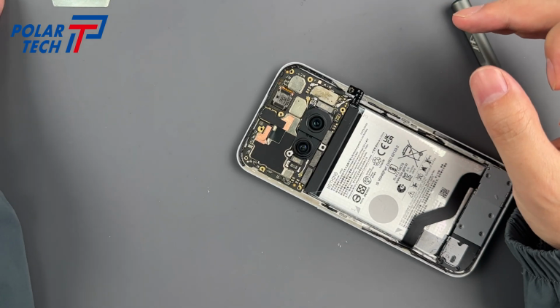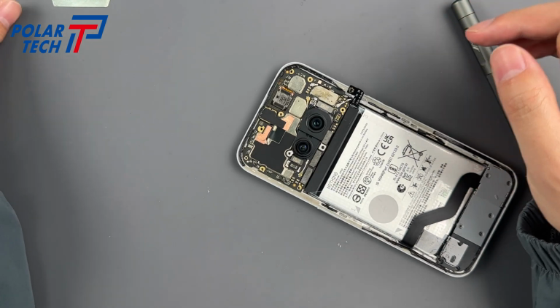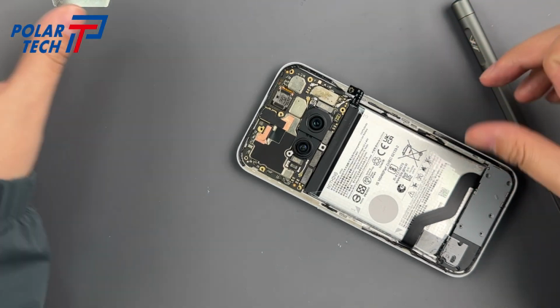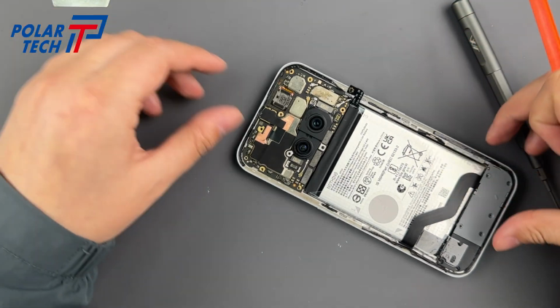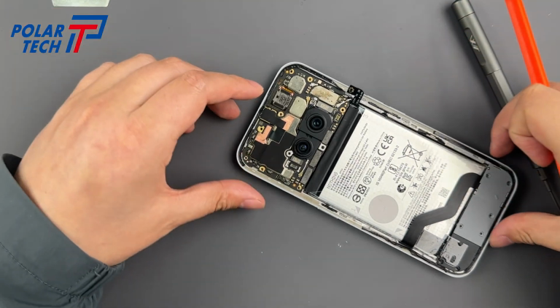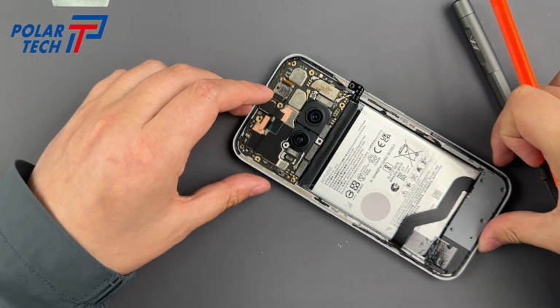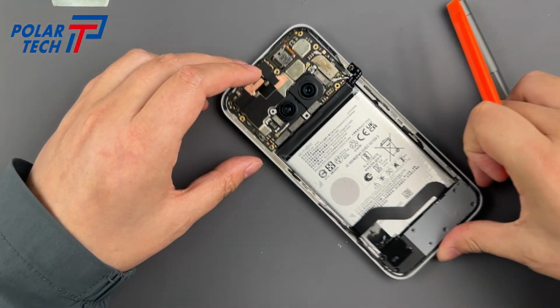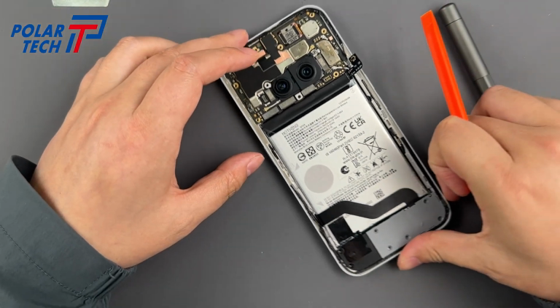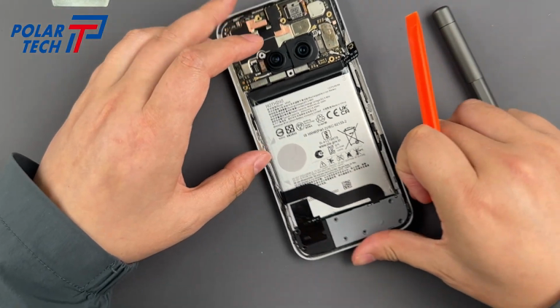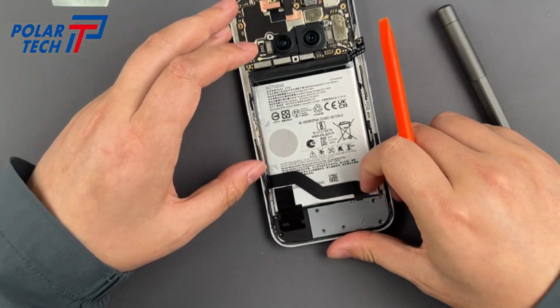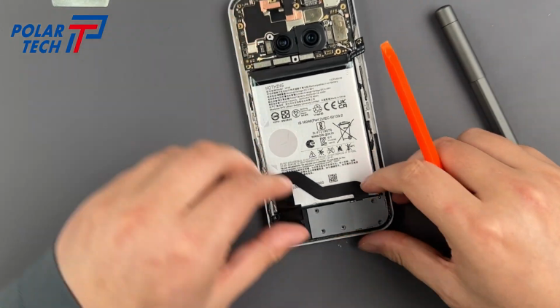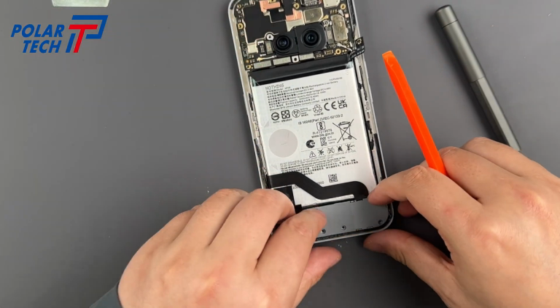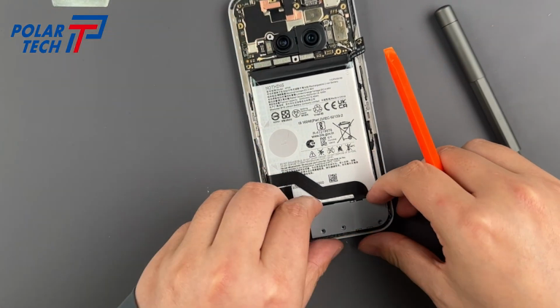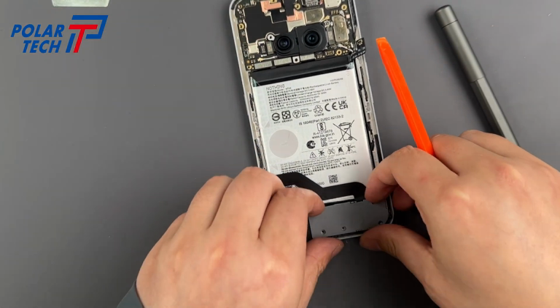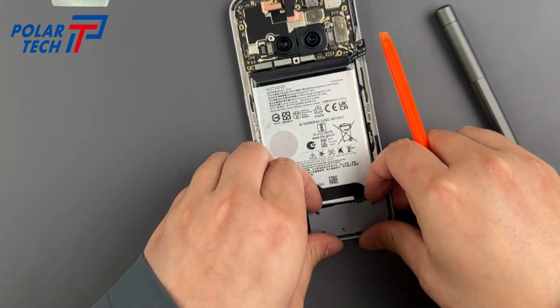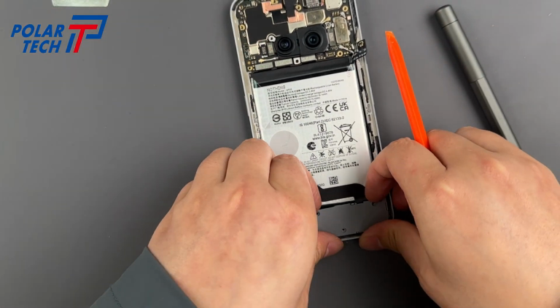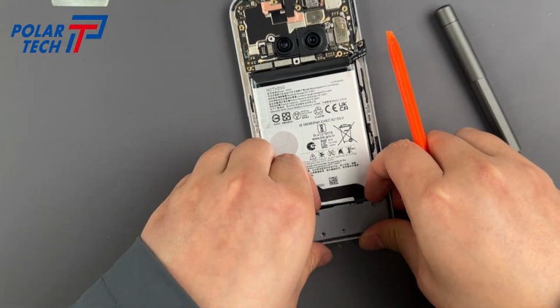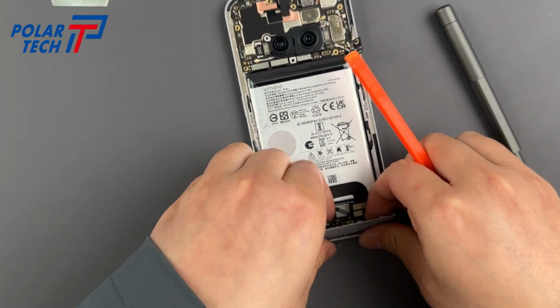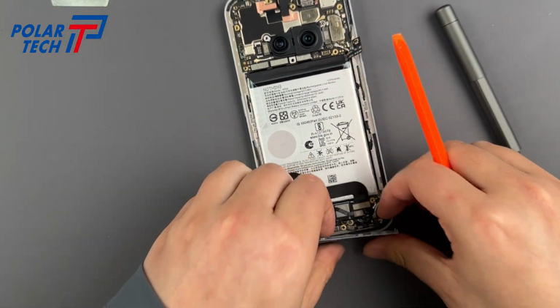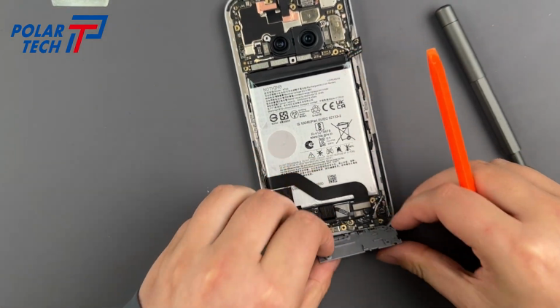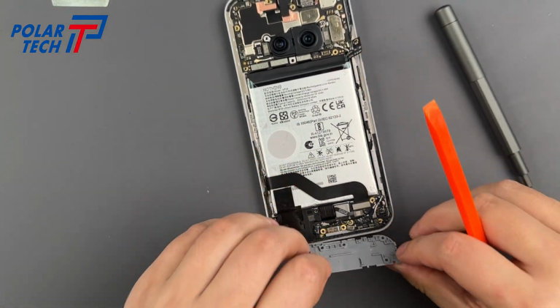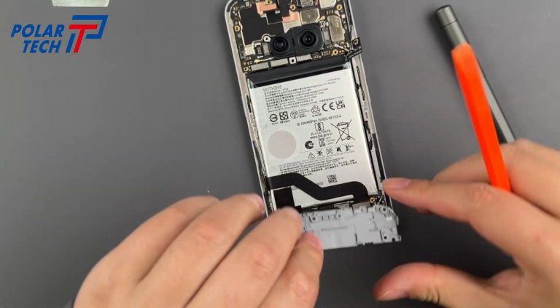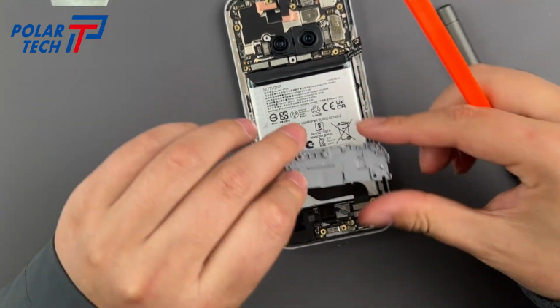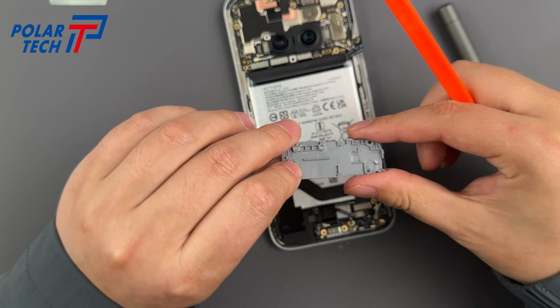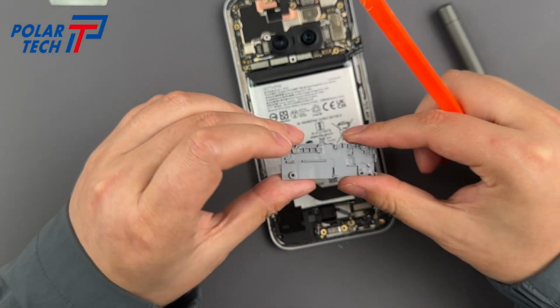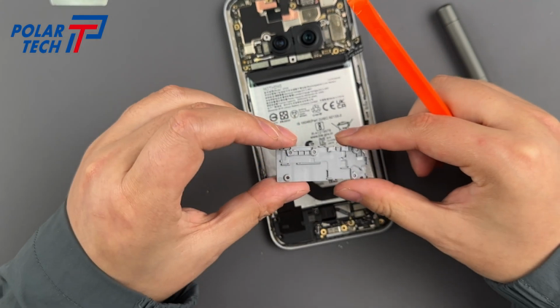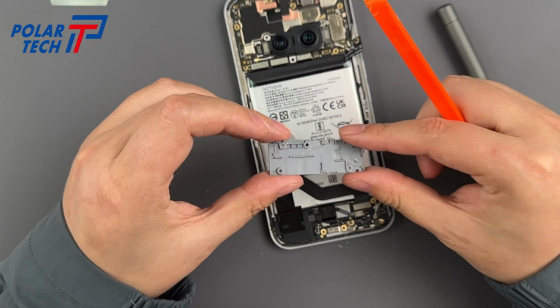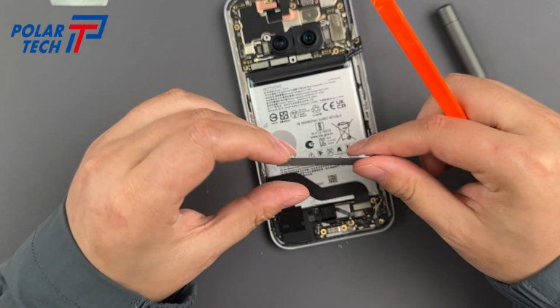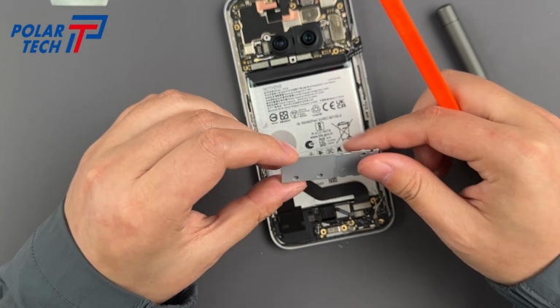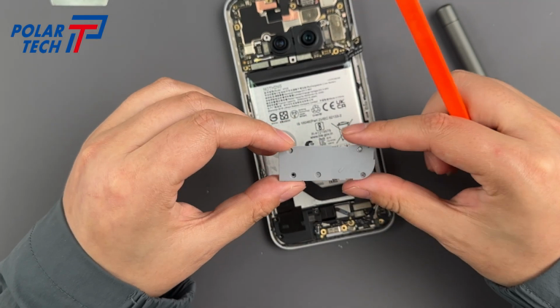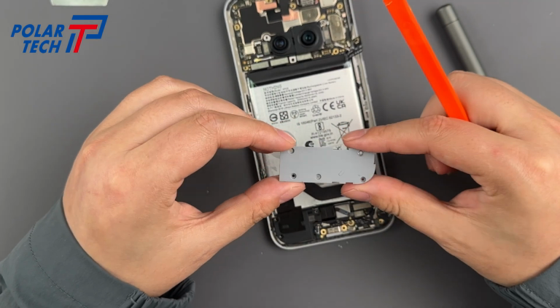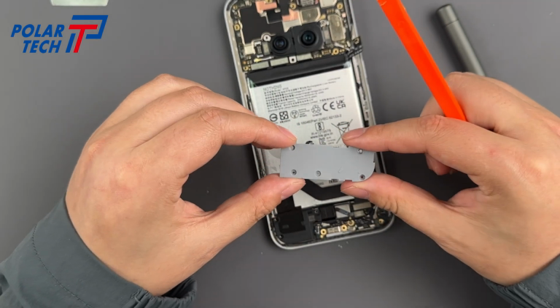Disconnect the battery first, unless you fancy sparking a mini bushfire in your phone. Lift this latch, then disconnect.